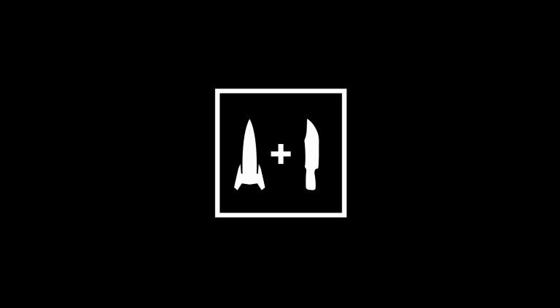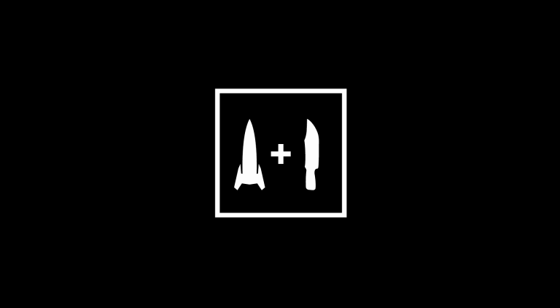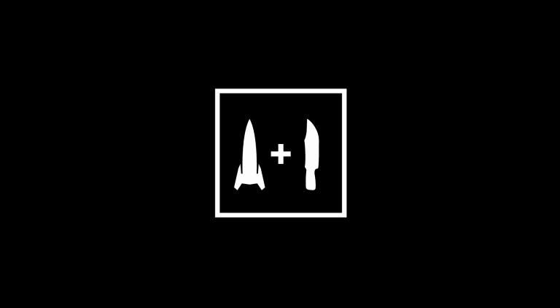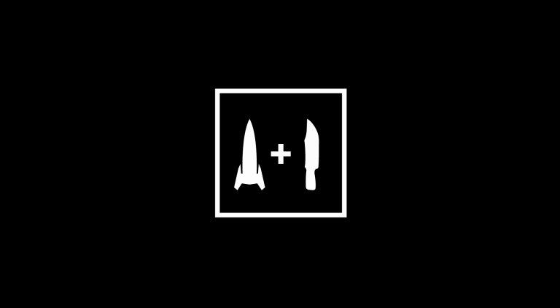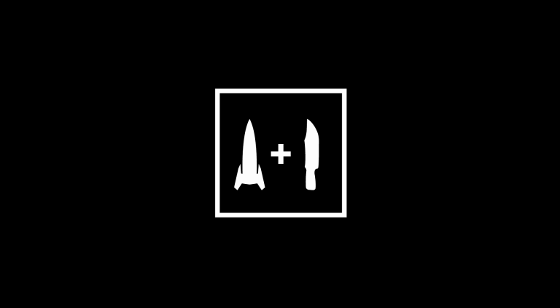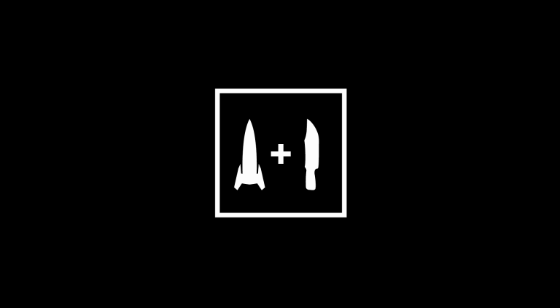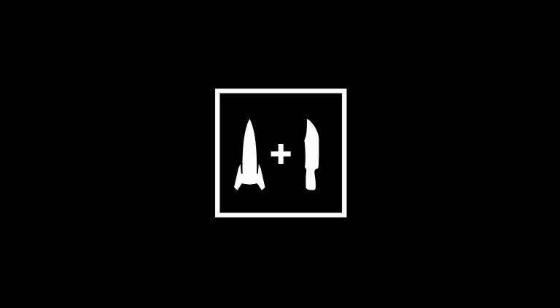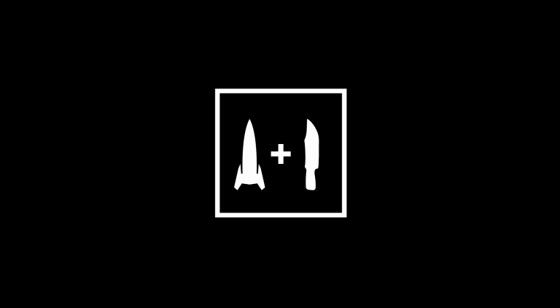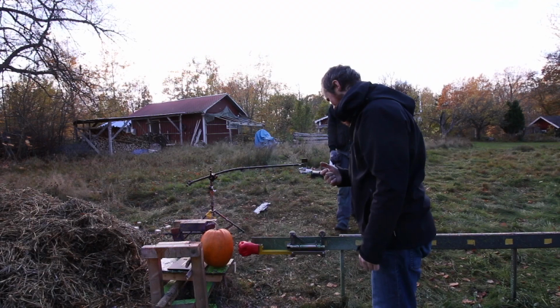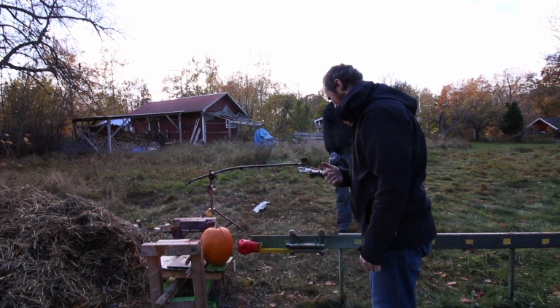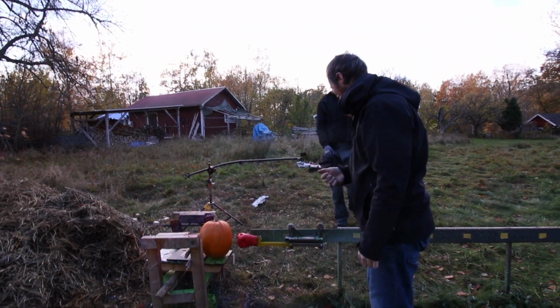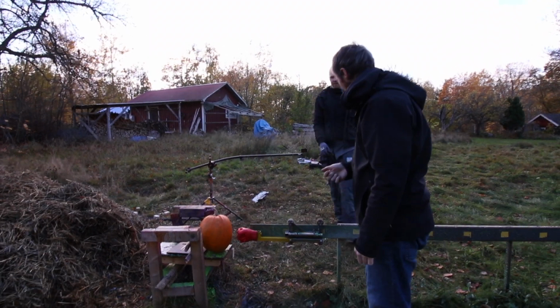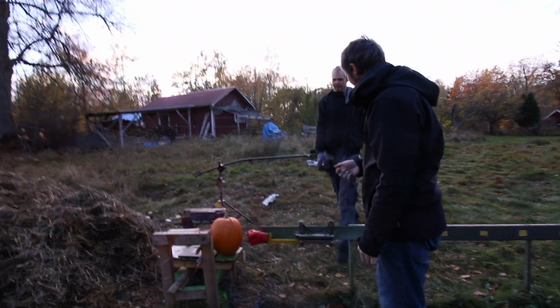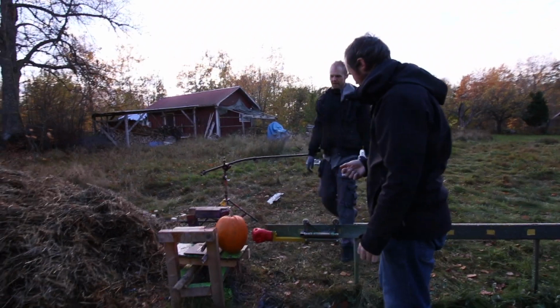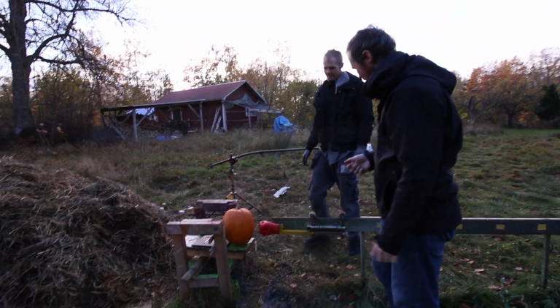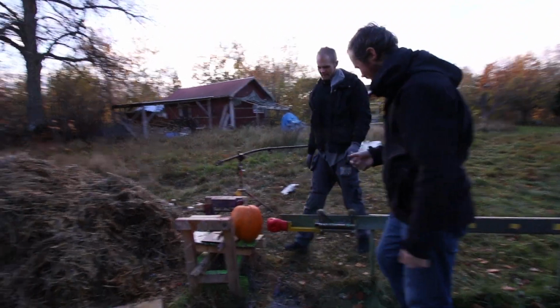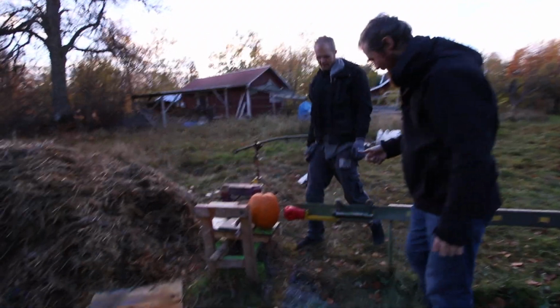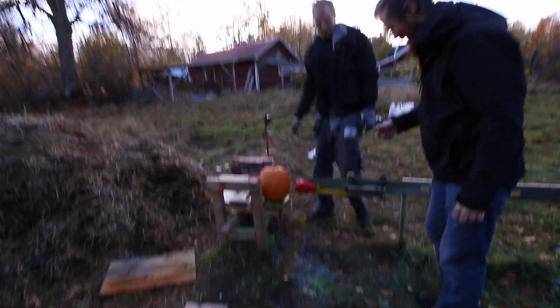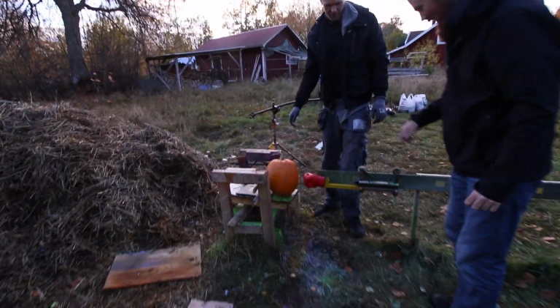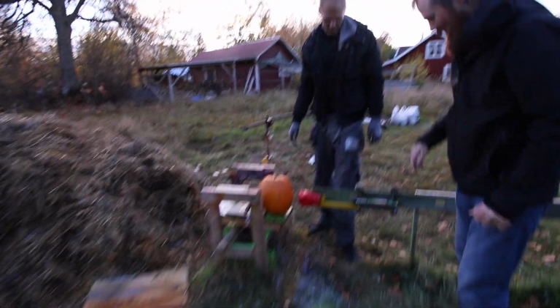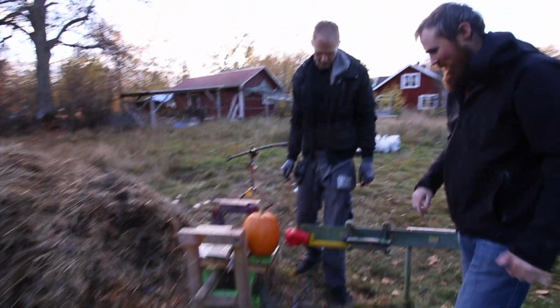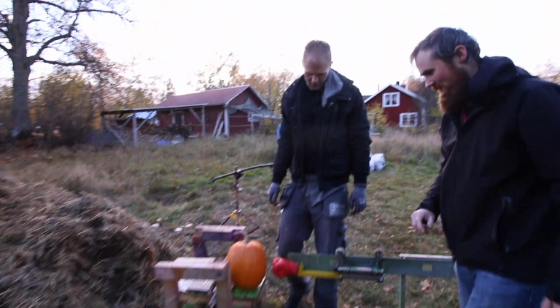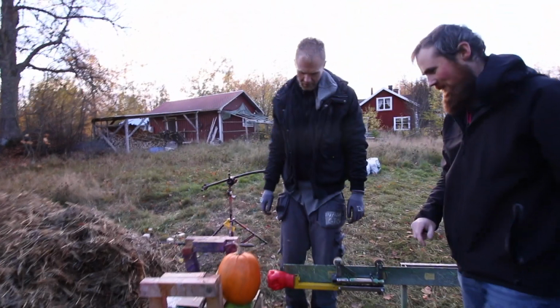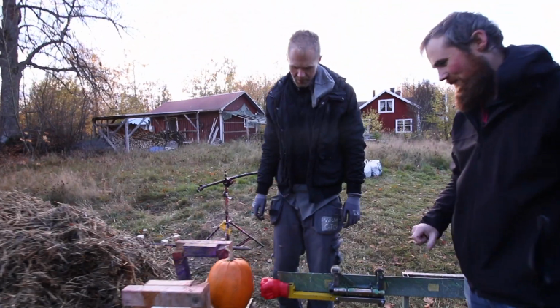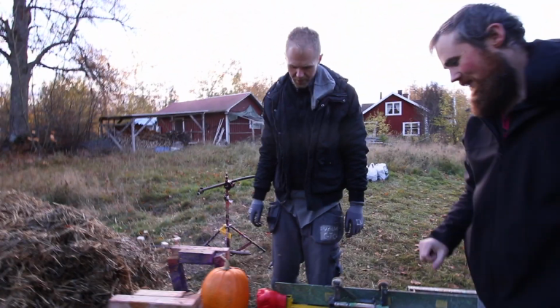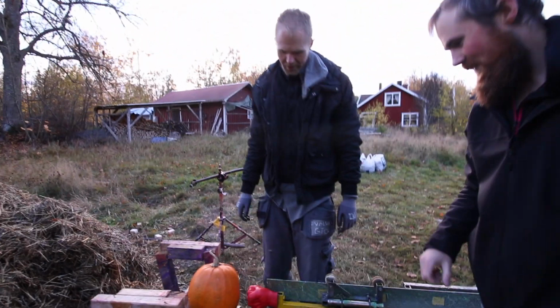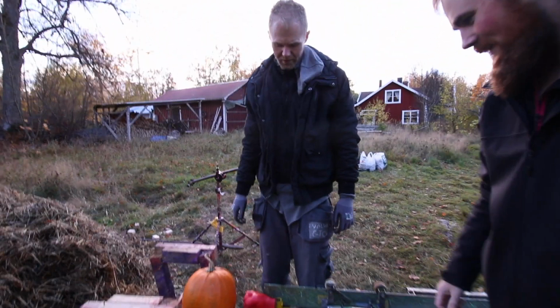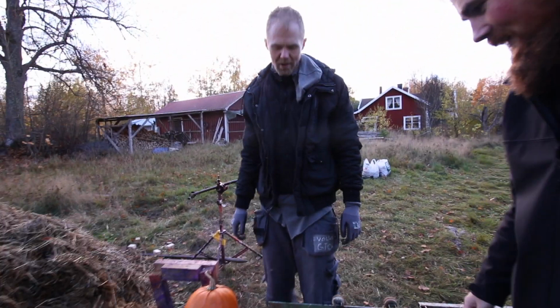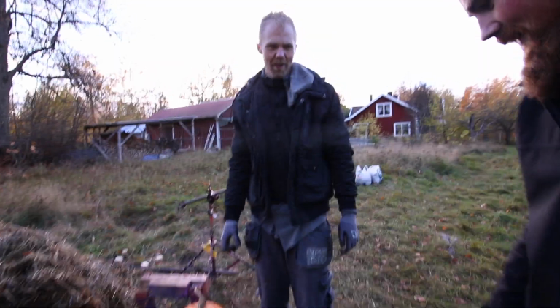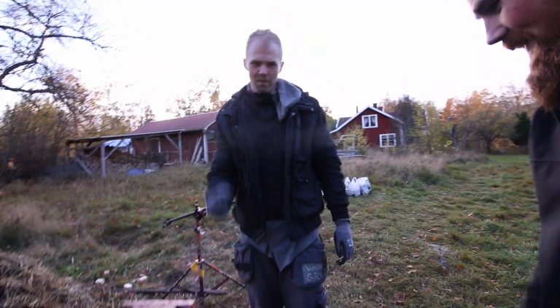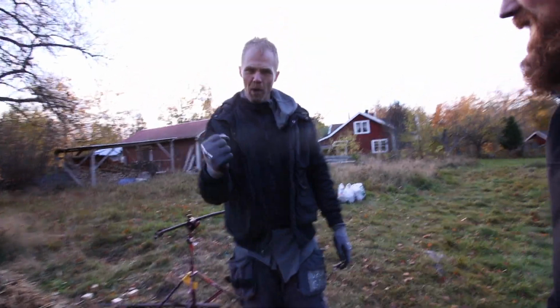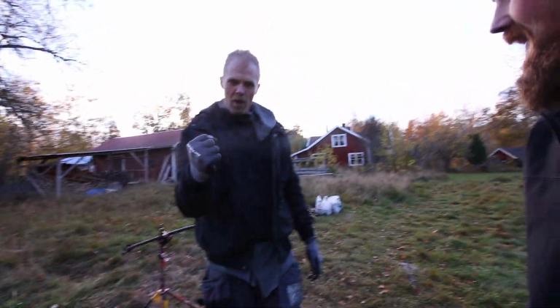Rocket Punch! What are we doing, Andrik? Hi guys! We're doing Rocket Punch!